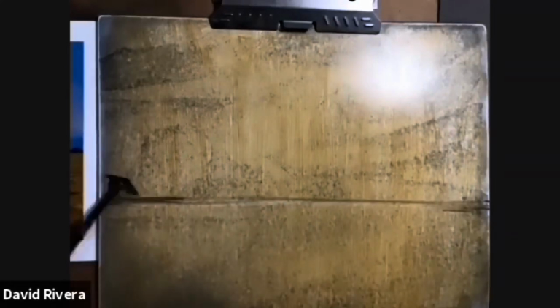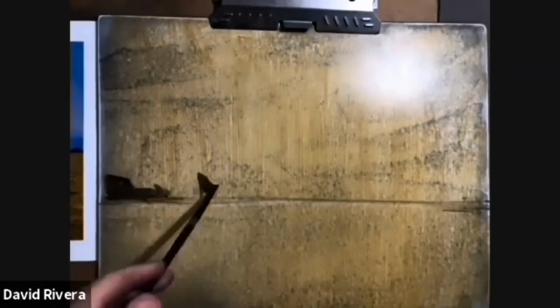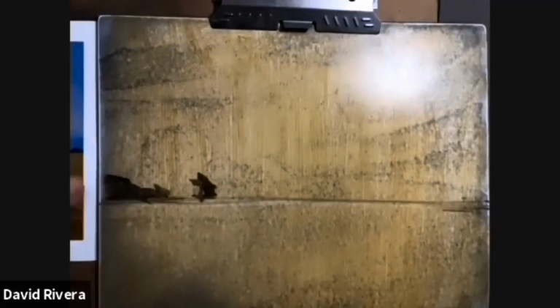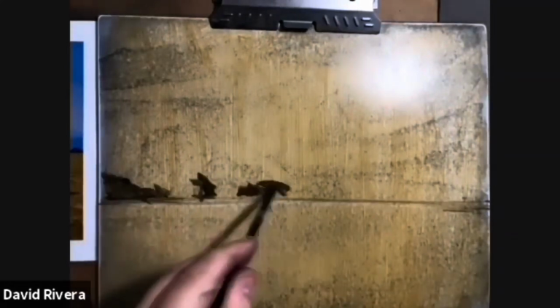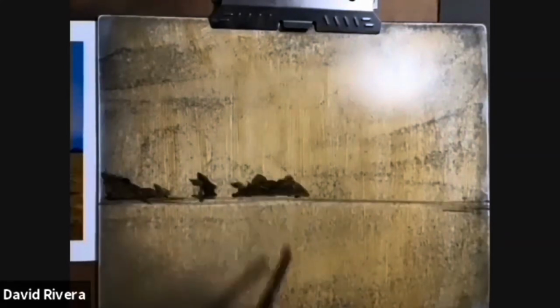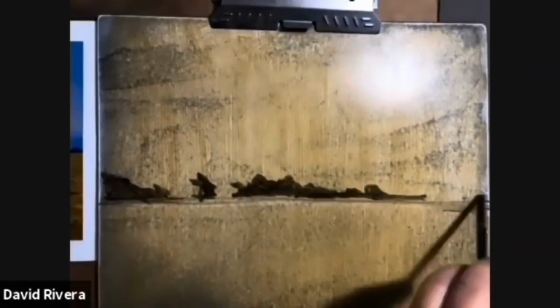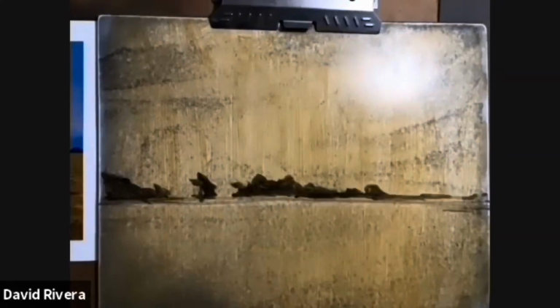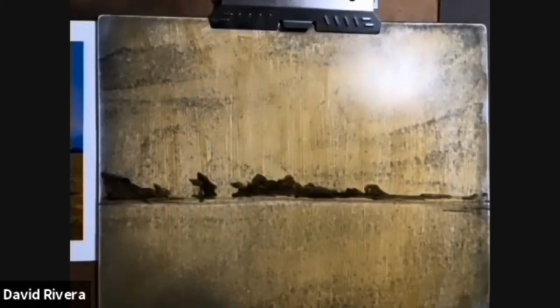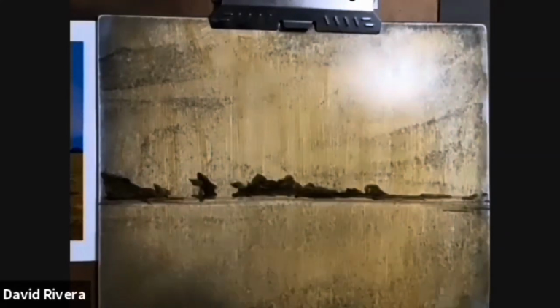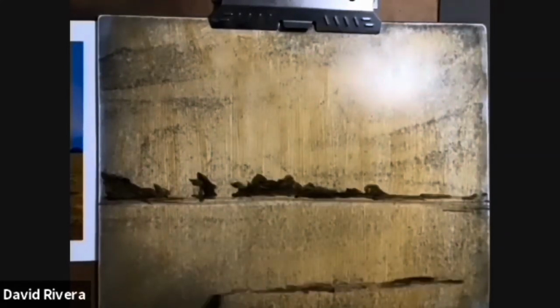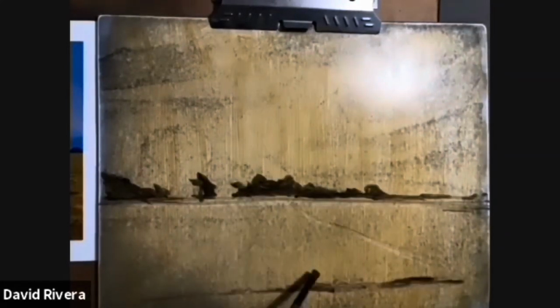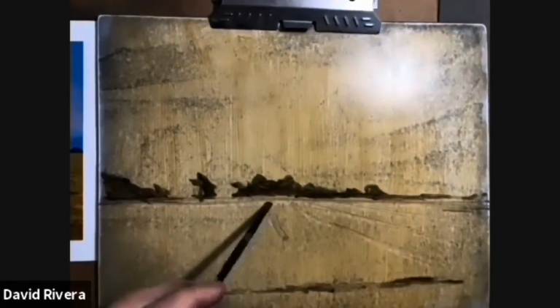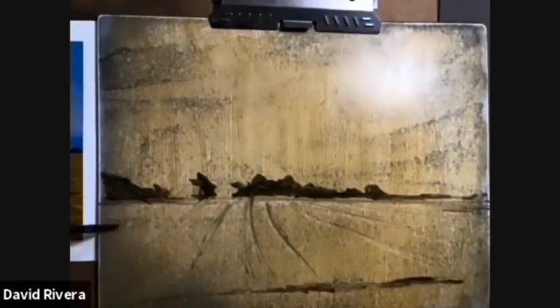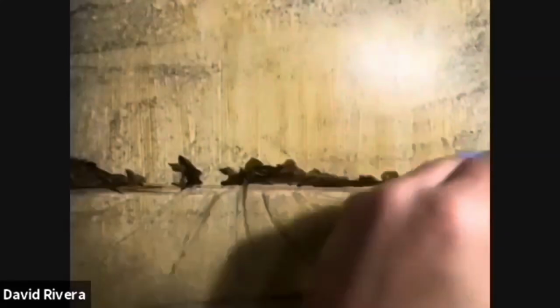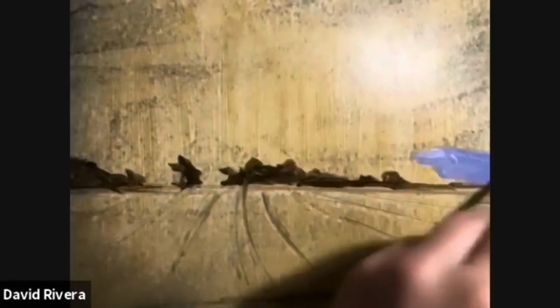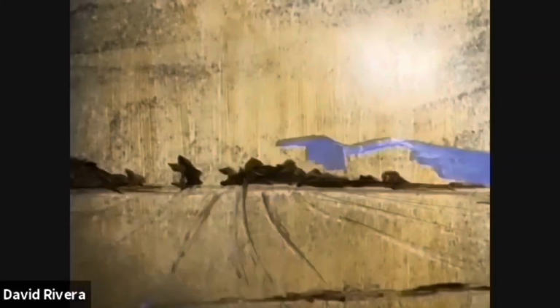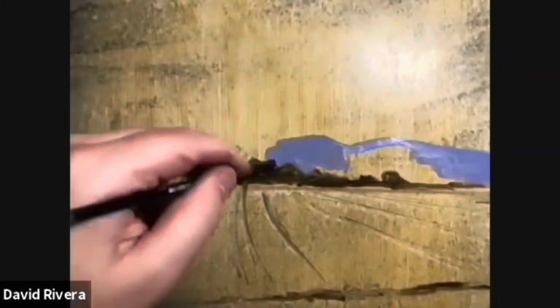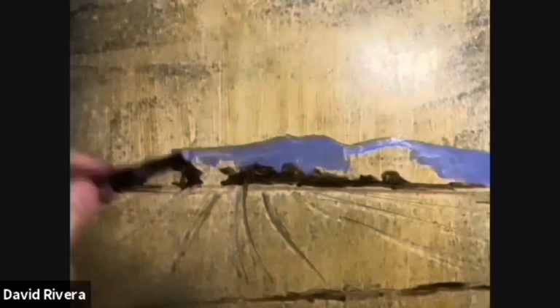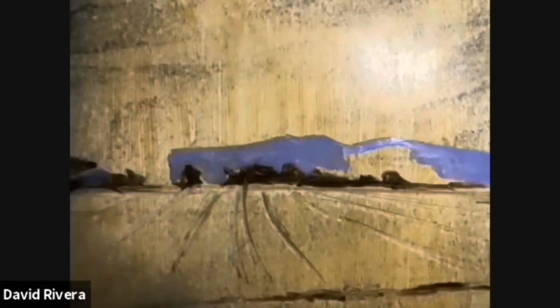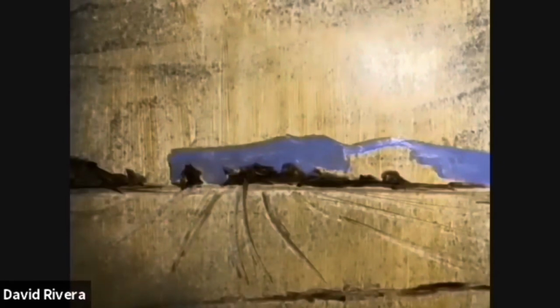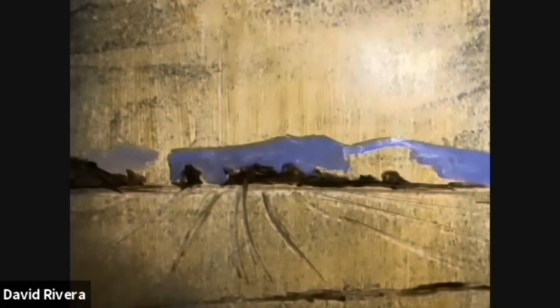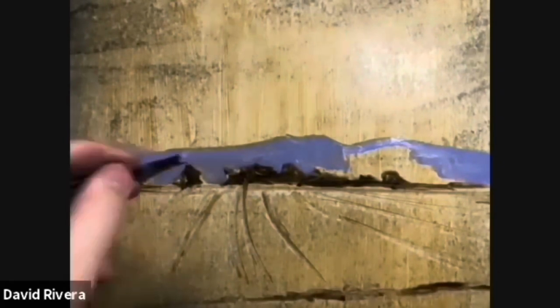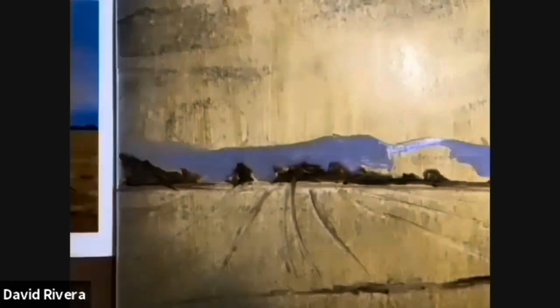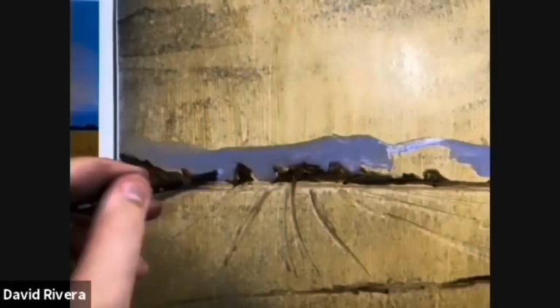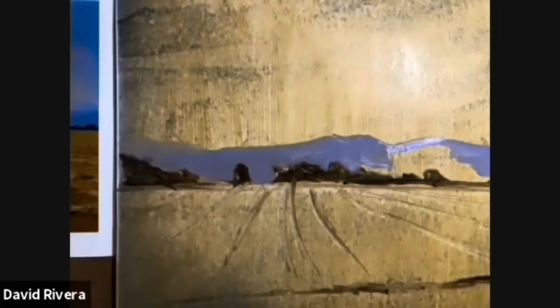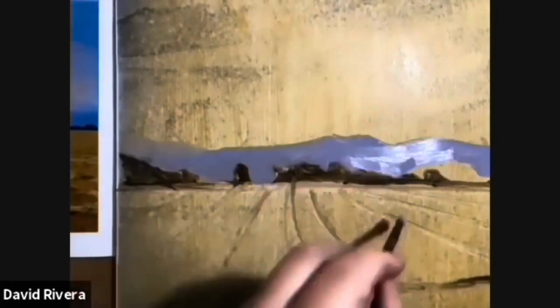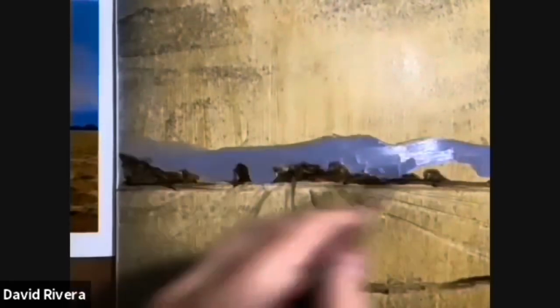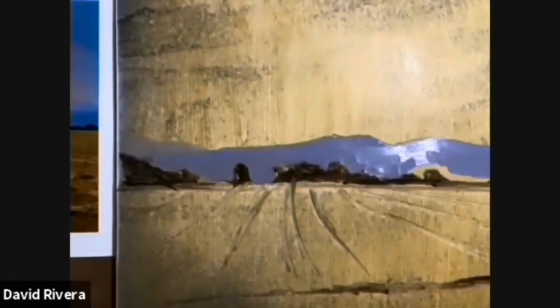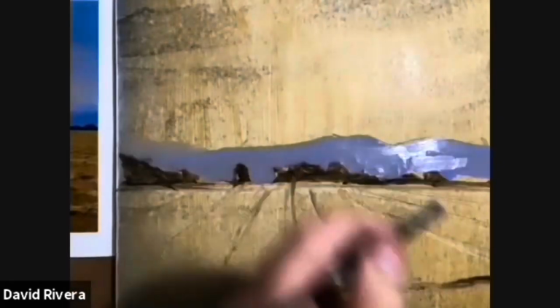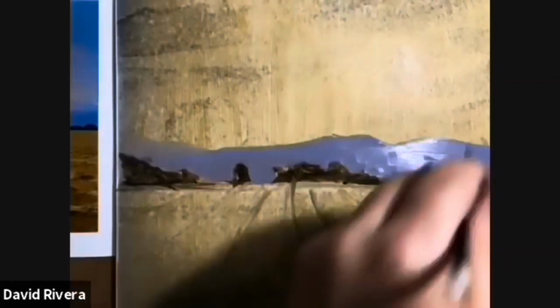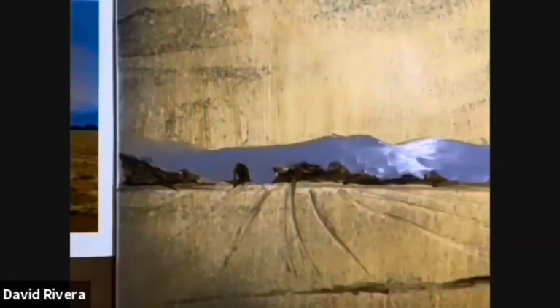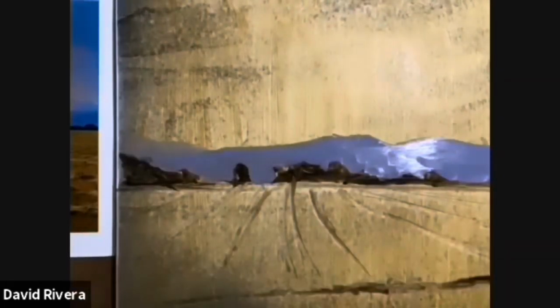Hello everyone! Welcome back to another lesson with Rivera Fine Art Studios. Today I wanted to discuss painting a sunset.